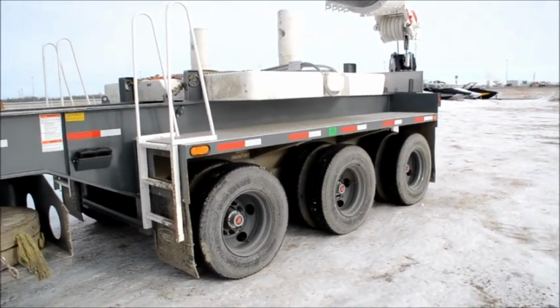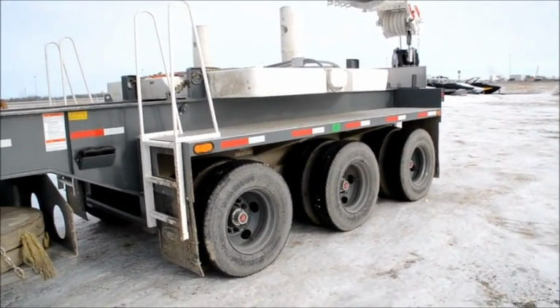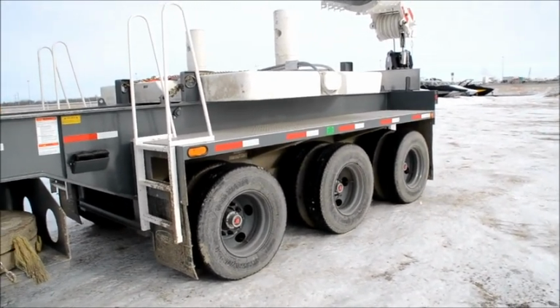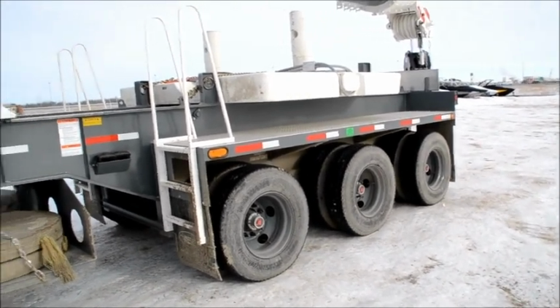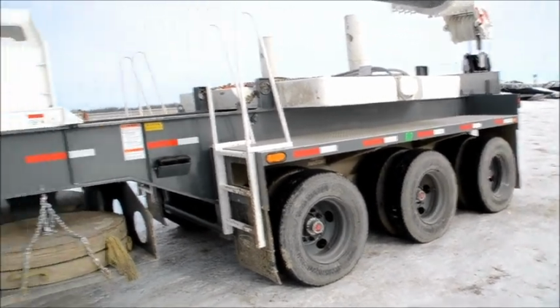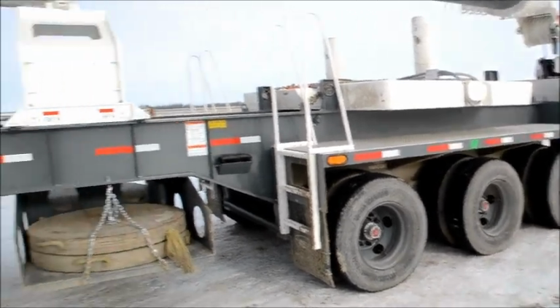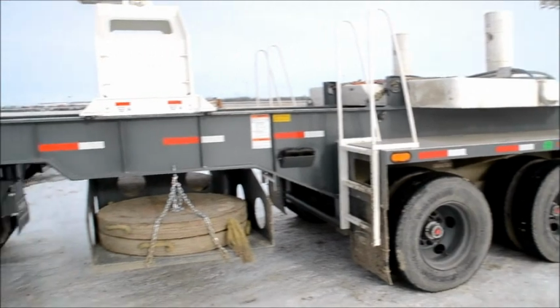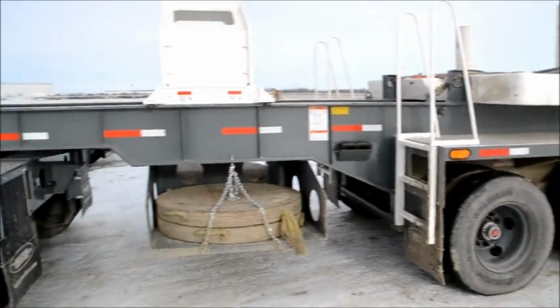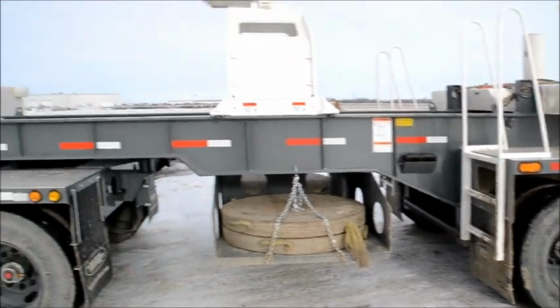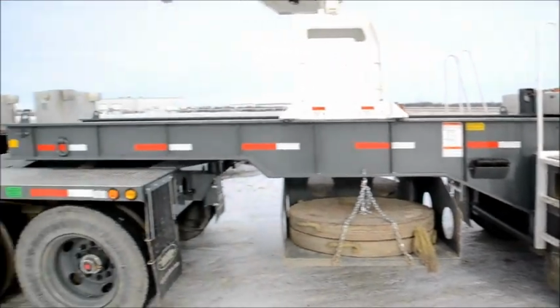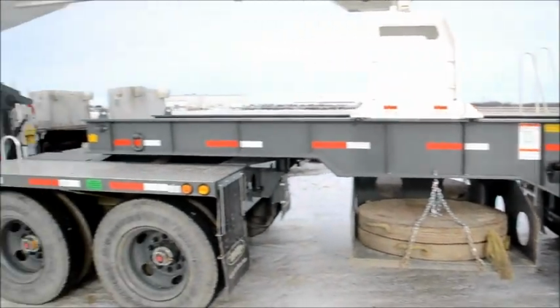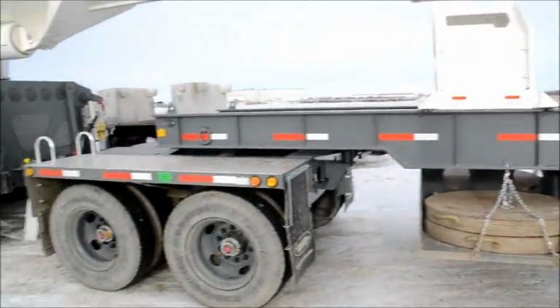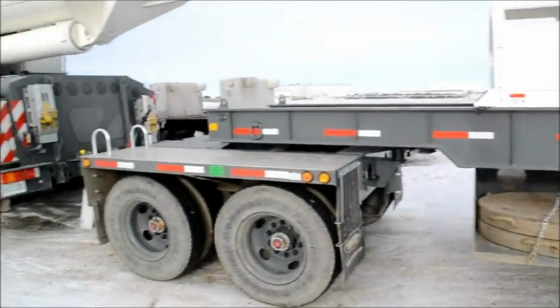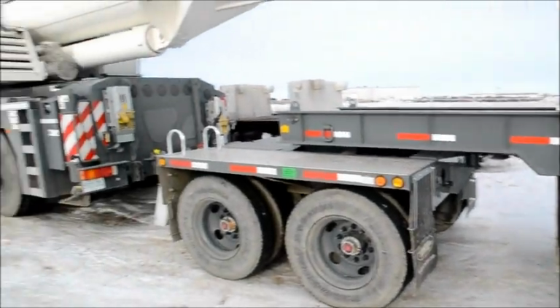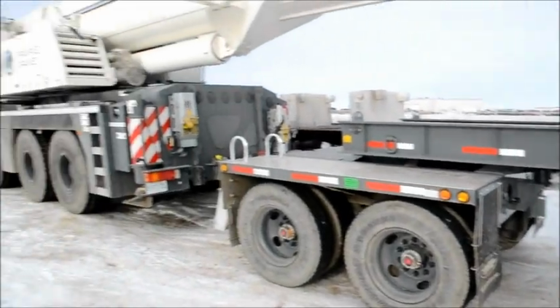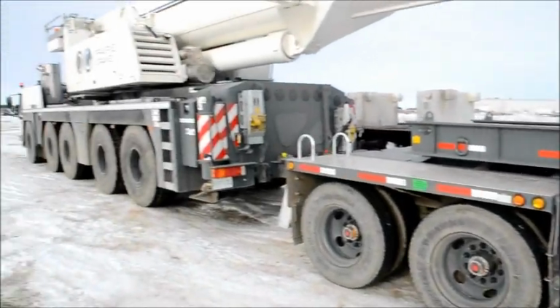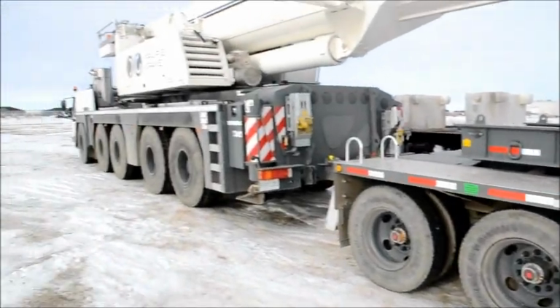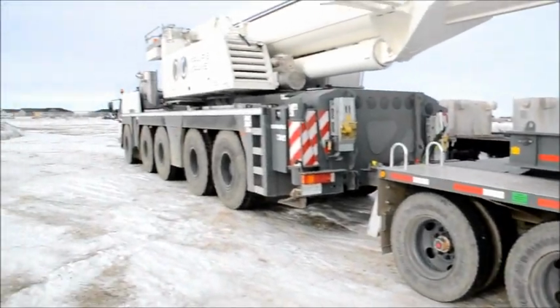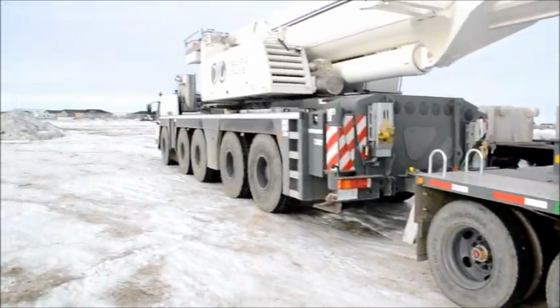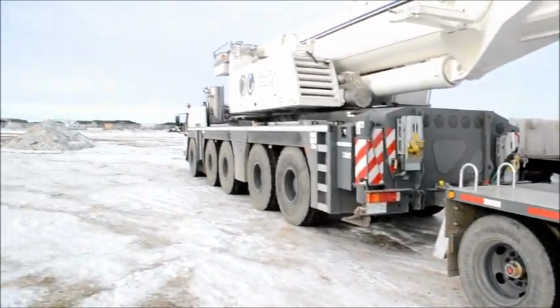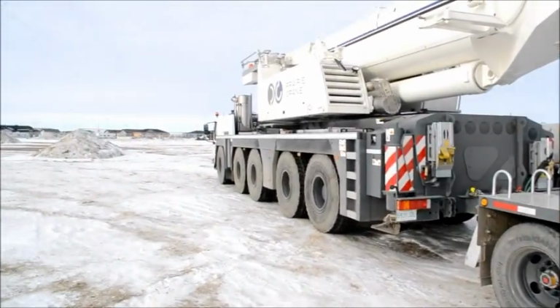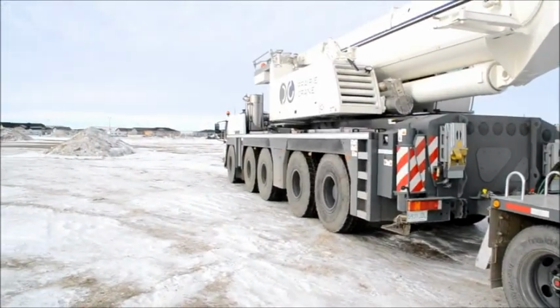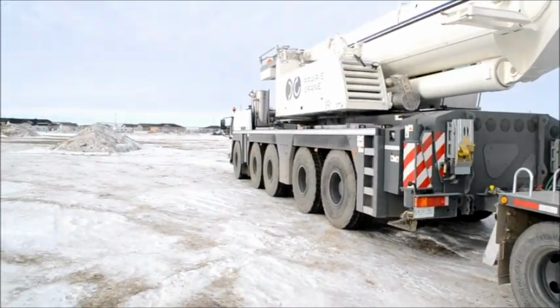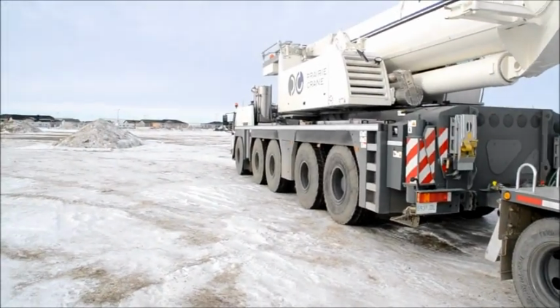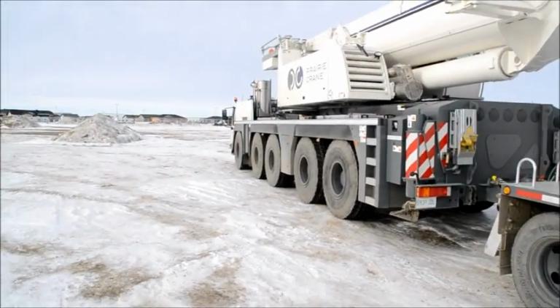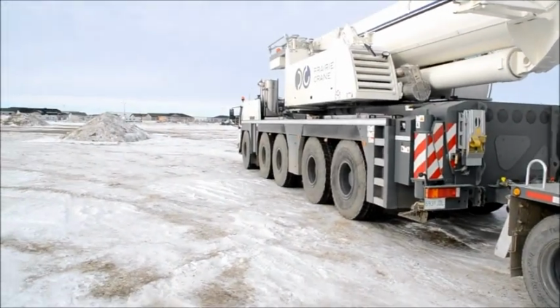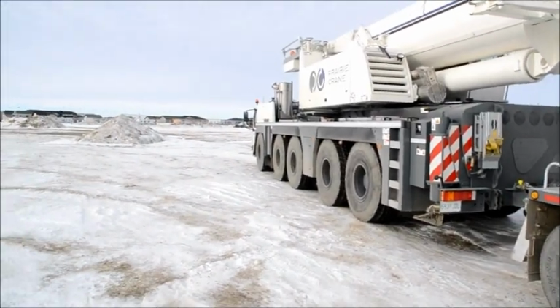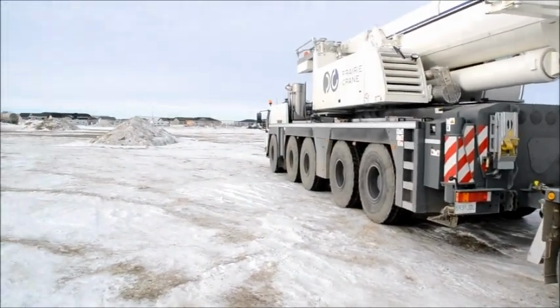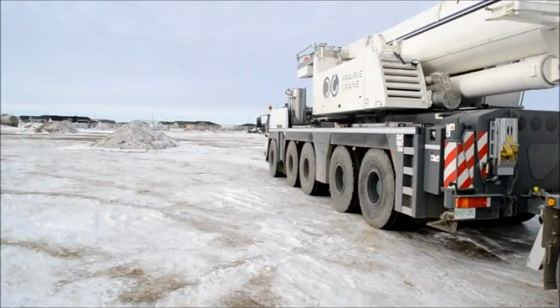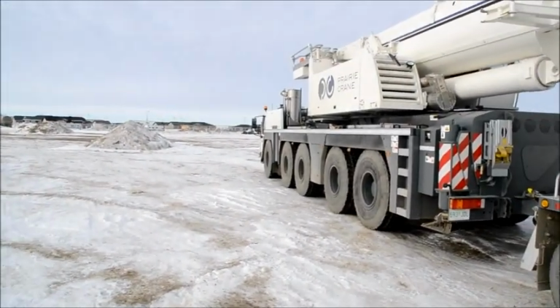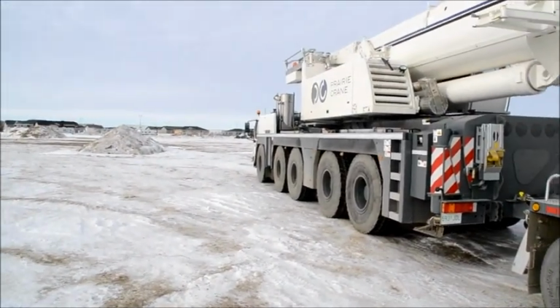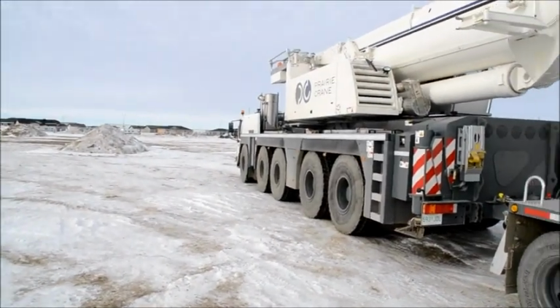In this configuration, this crane is still able to lift 70 metric tons.